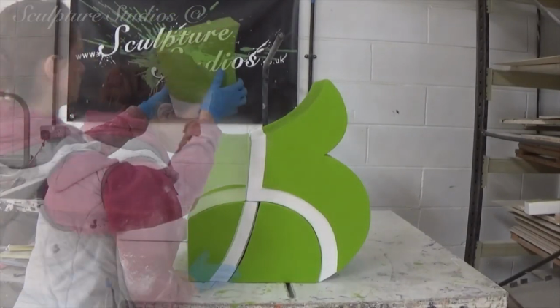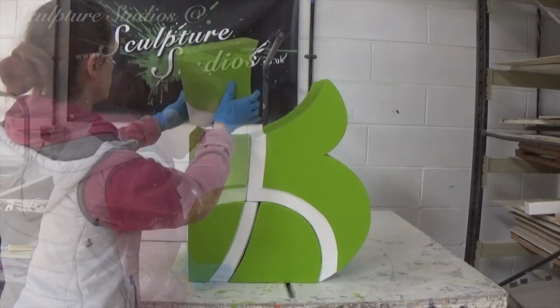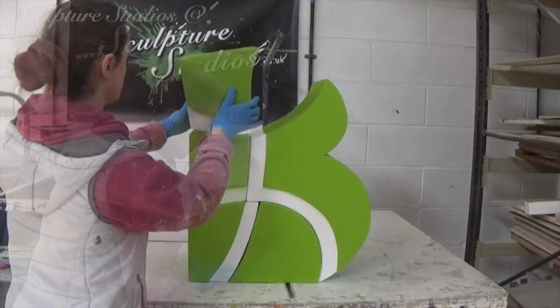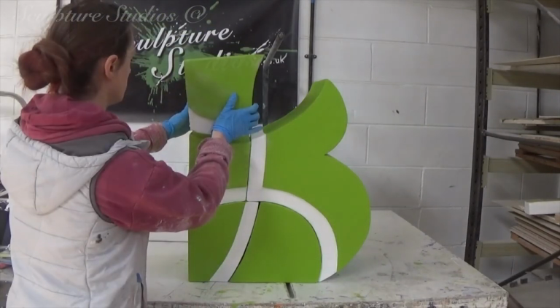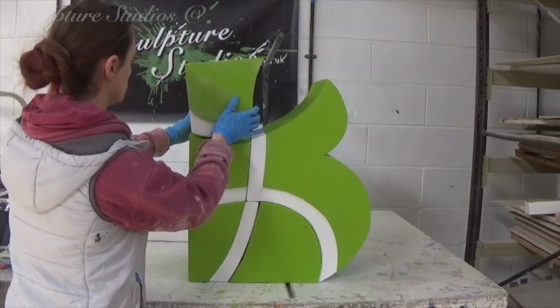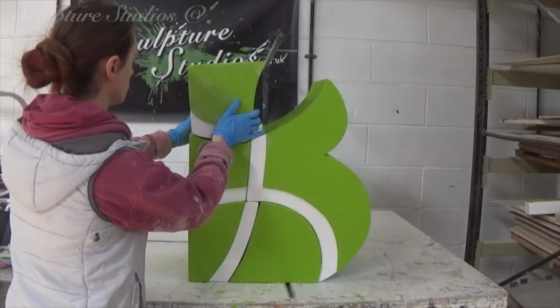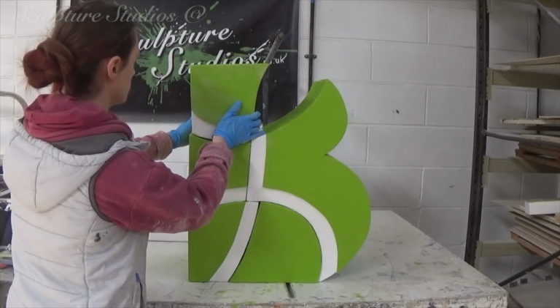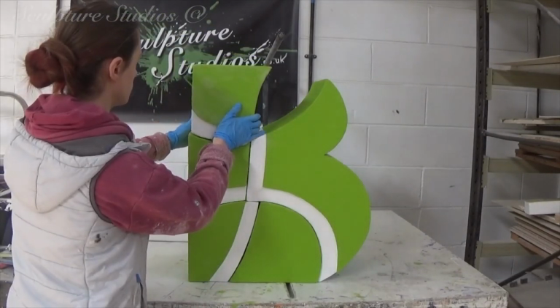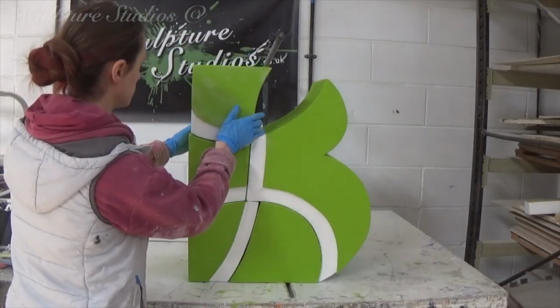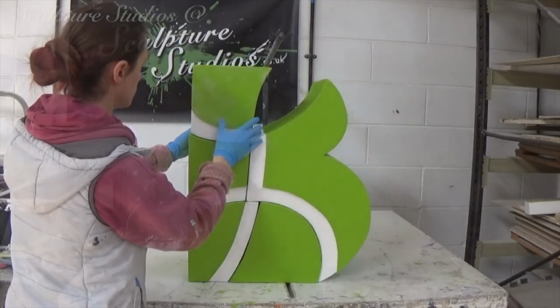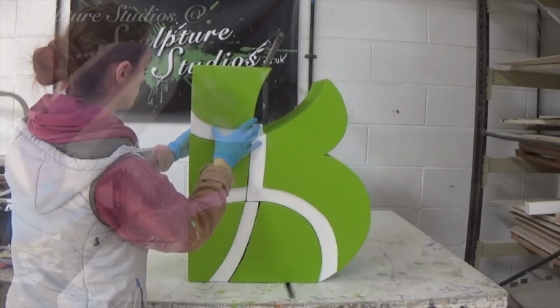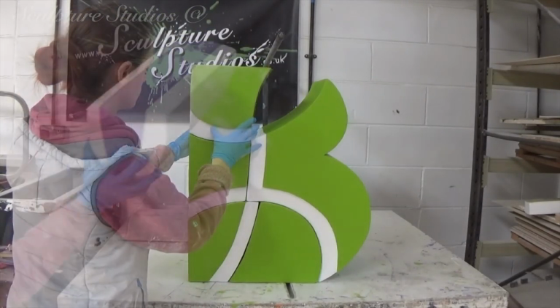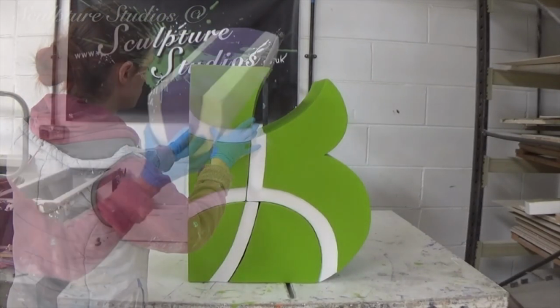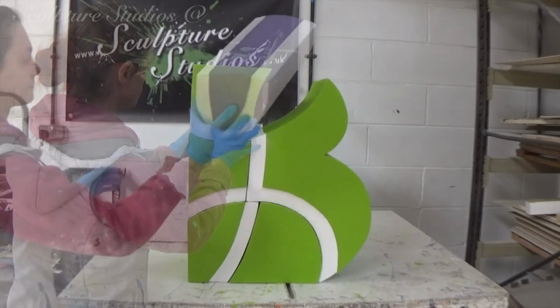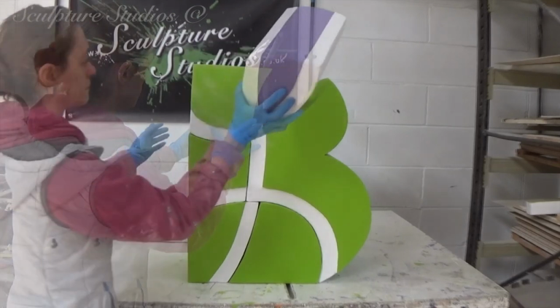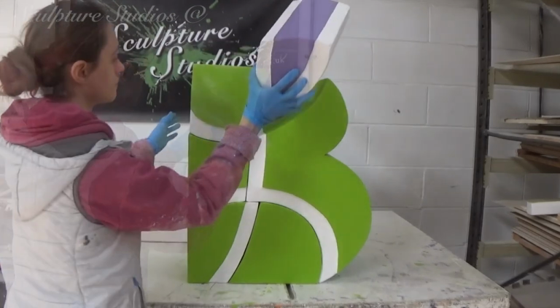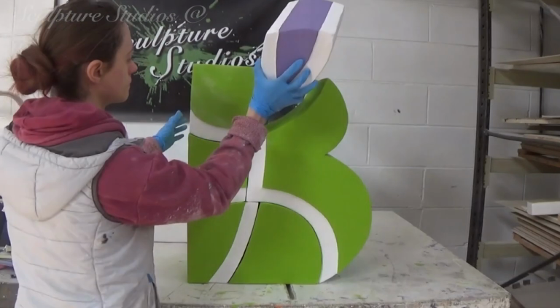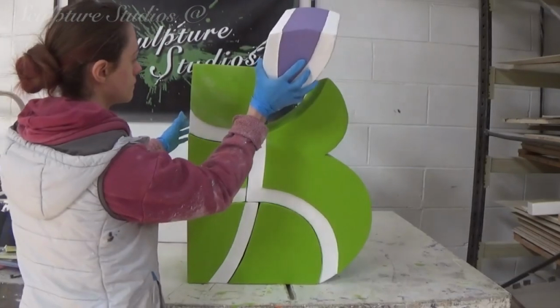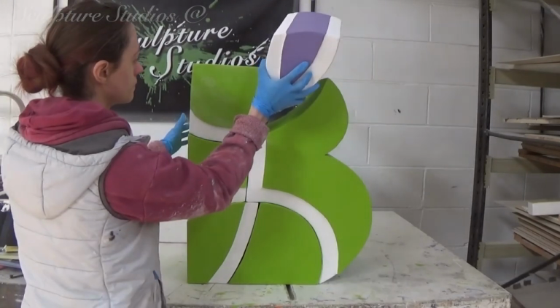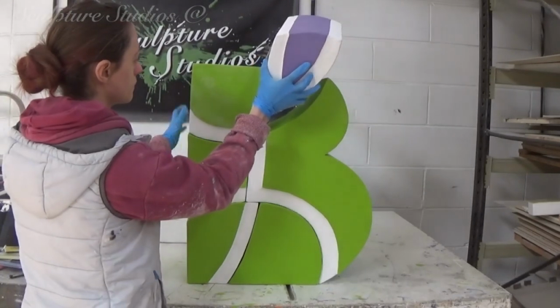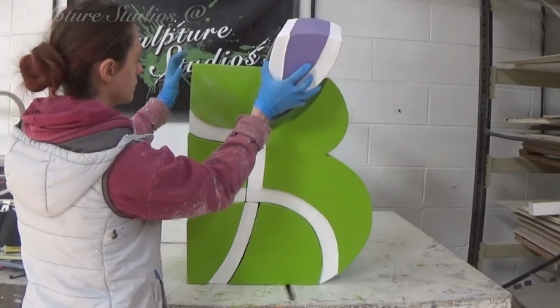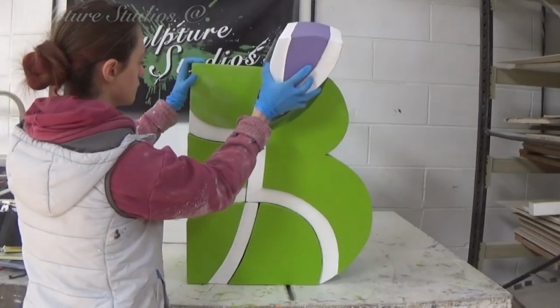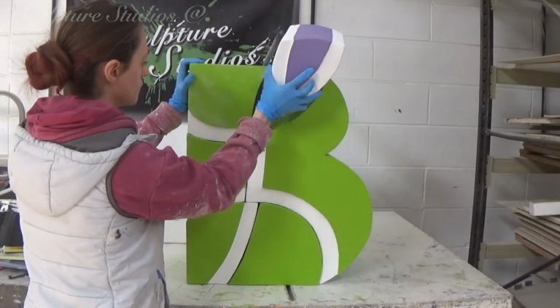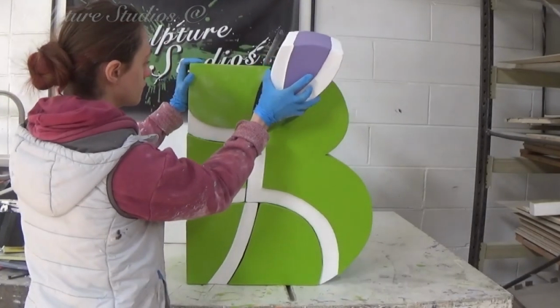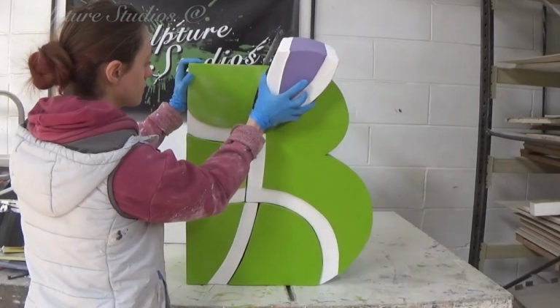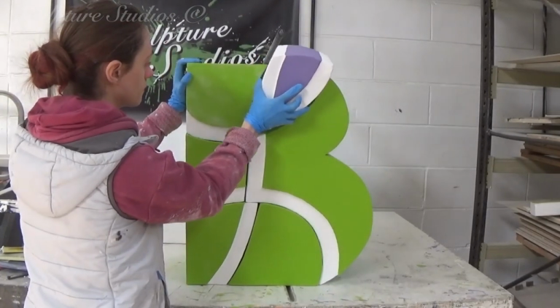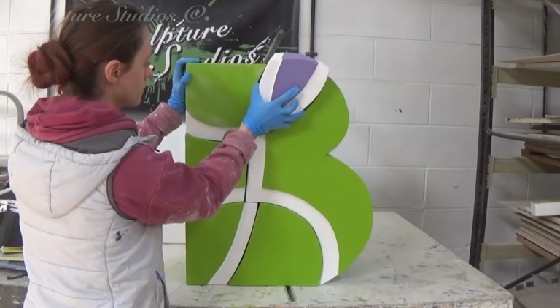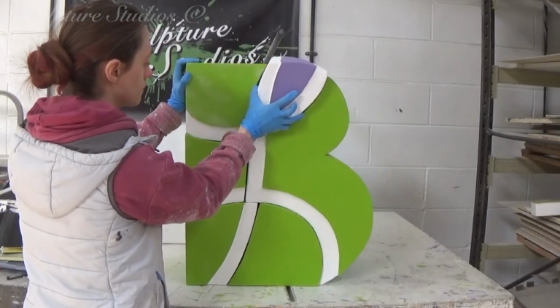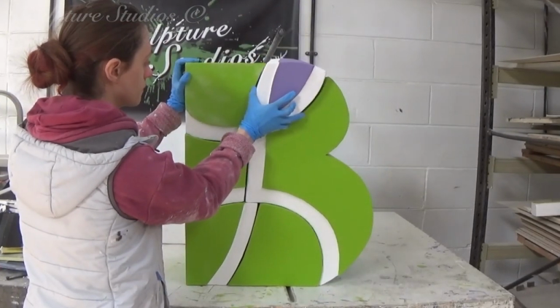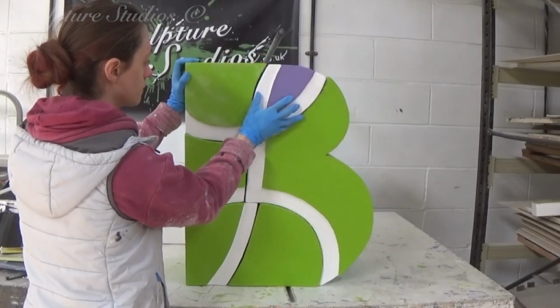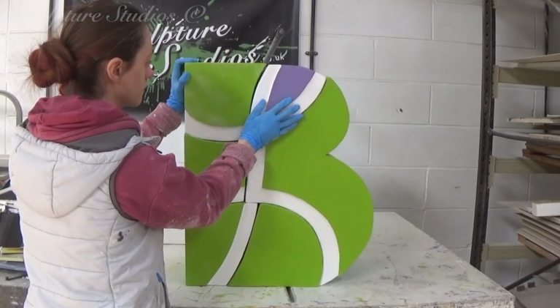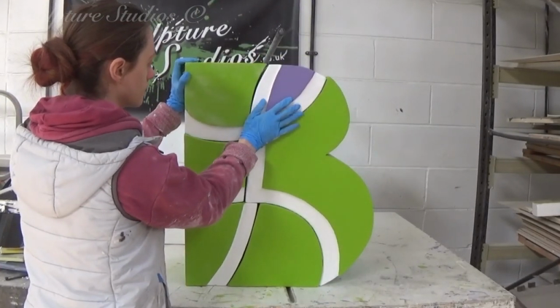If requested, a small touch-up kit of paints can also be supplied to the client, in case the sculpture ever gets knocked or damaged.